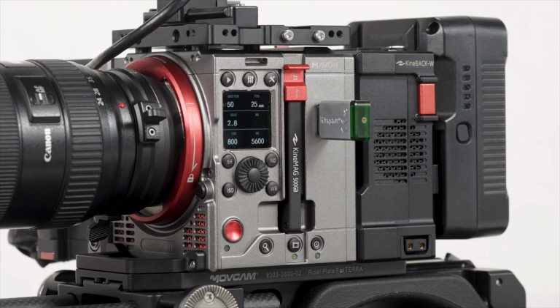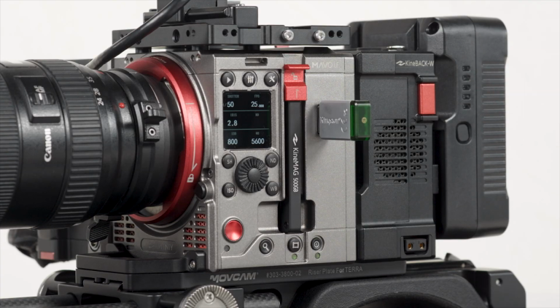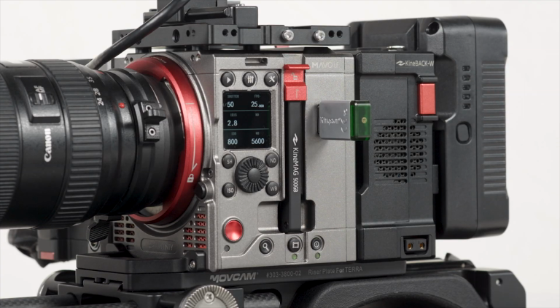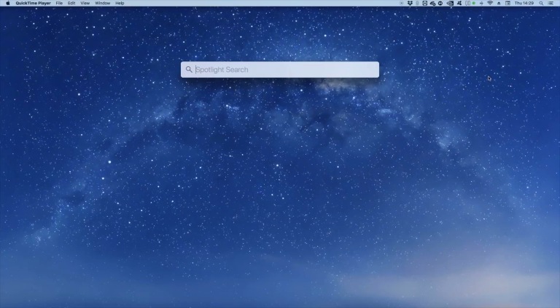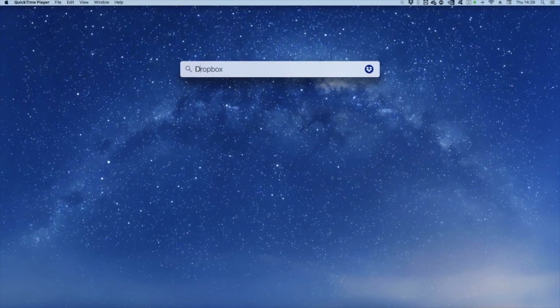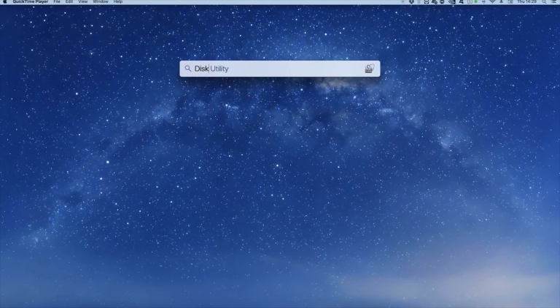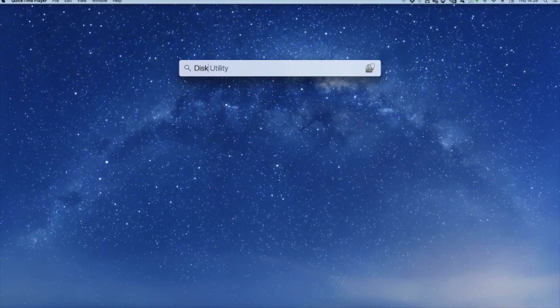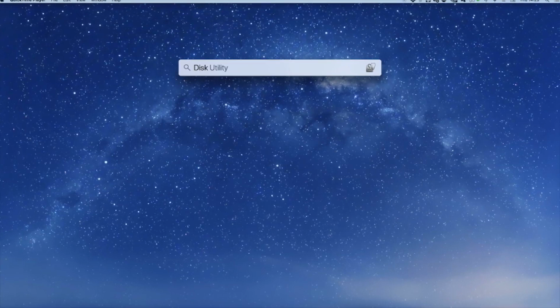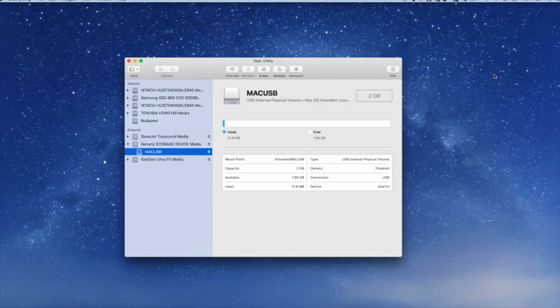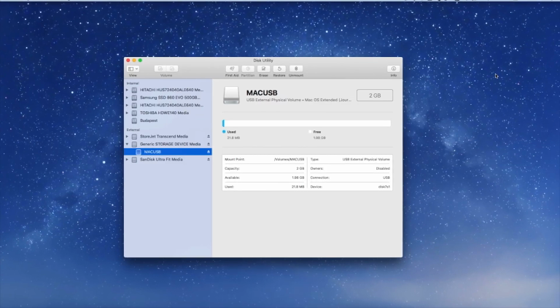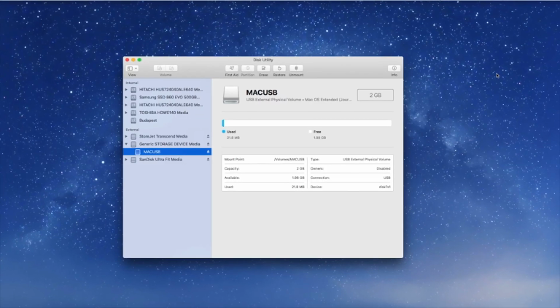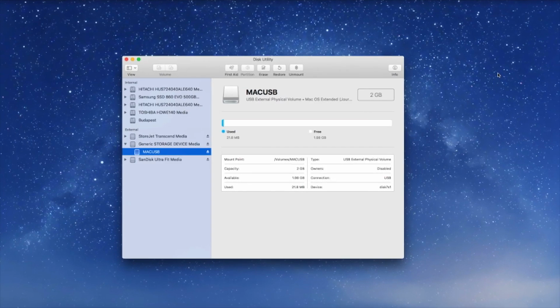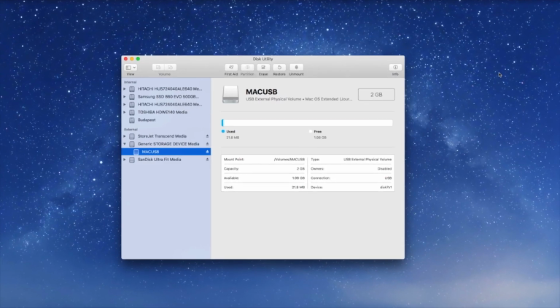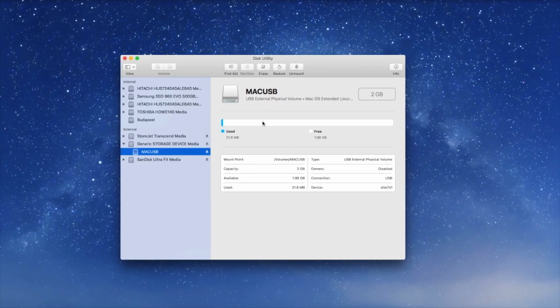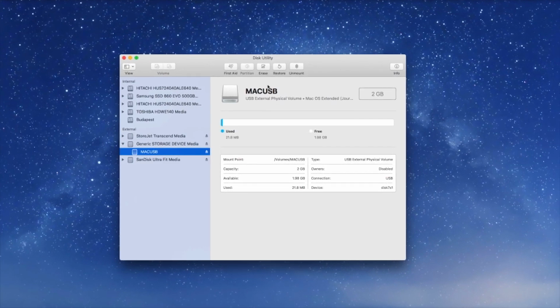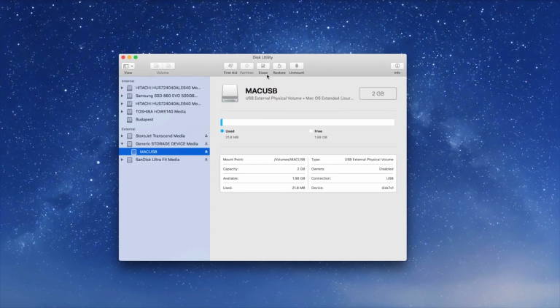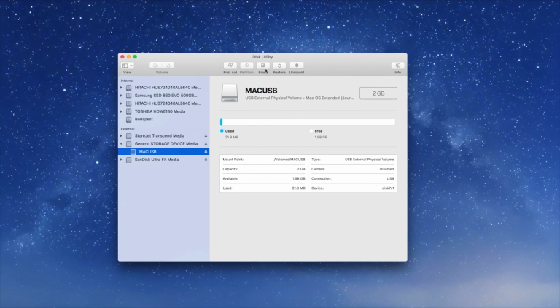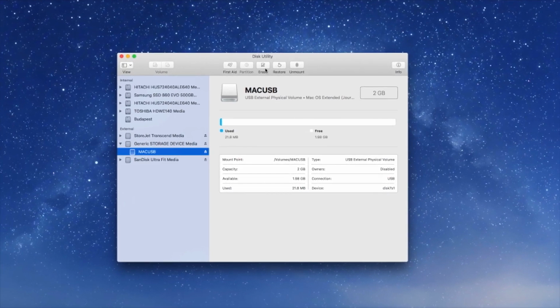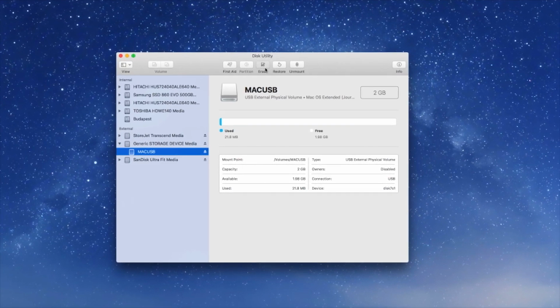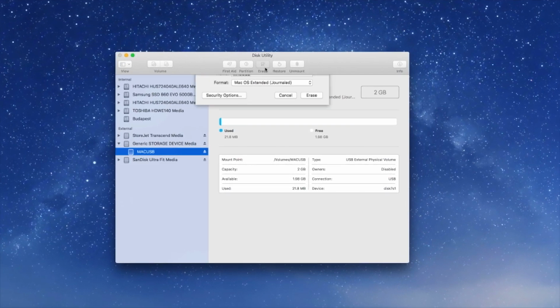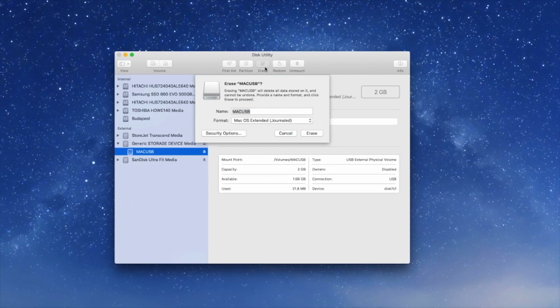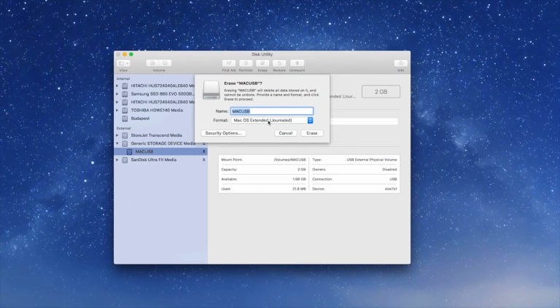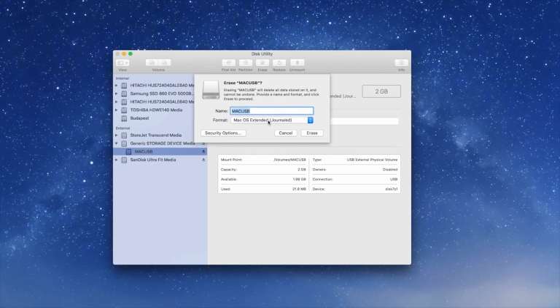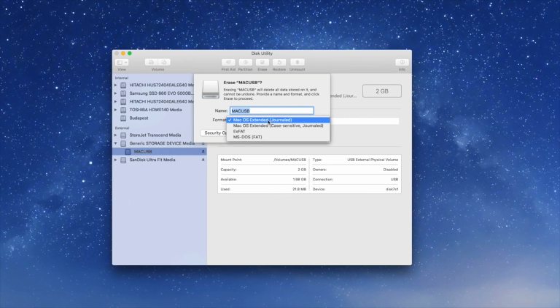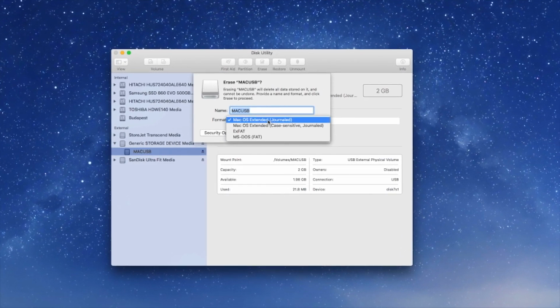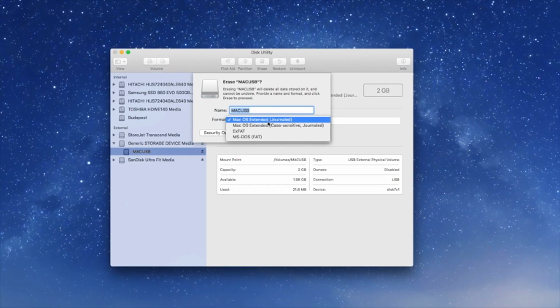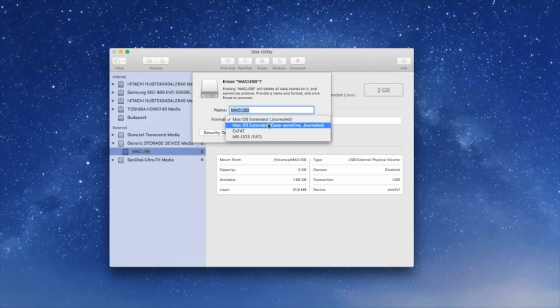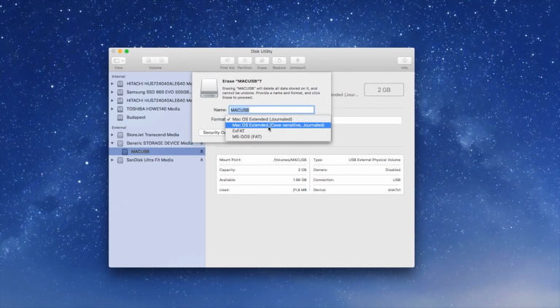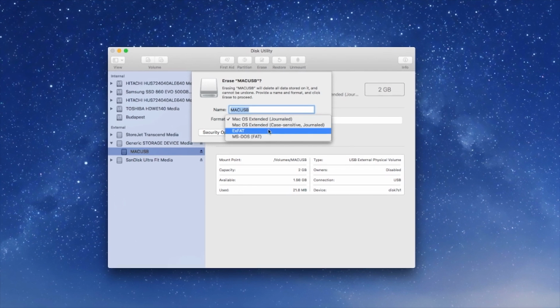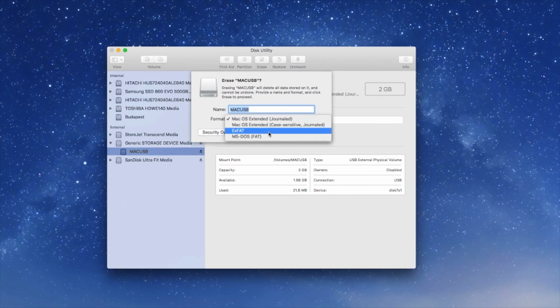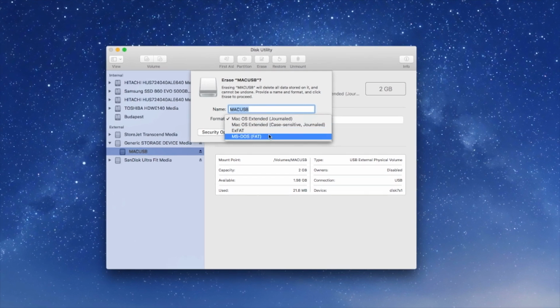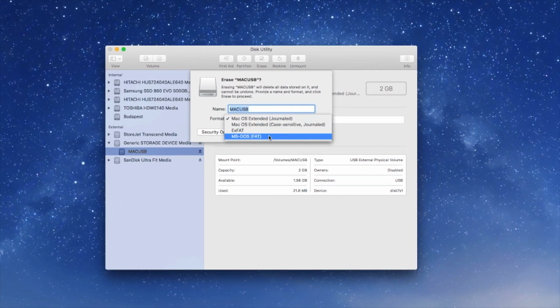Make sure USB sticks that you connect with the camera are formatted in FAT or FAT32 mode.